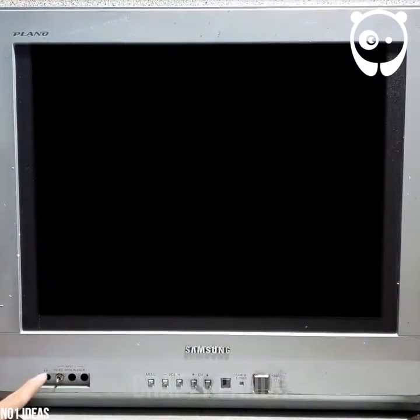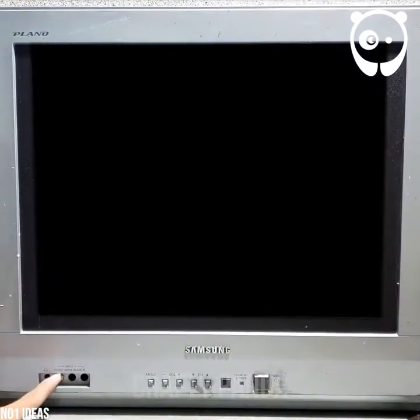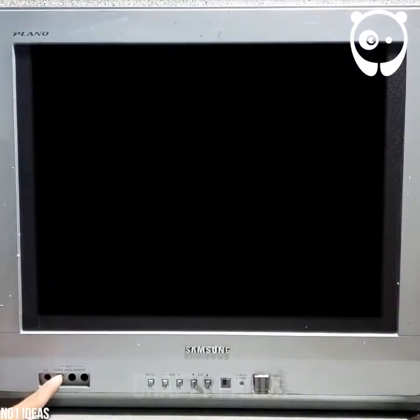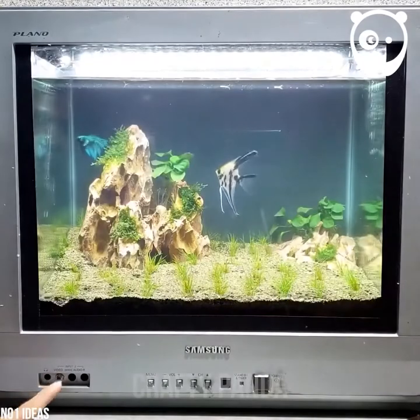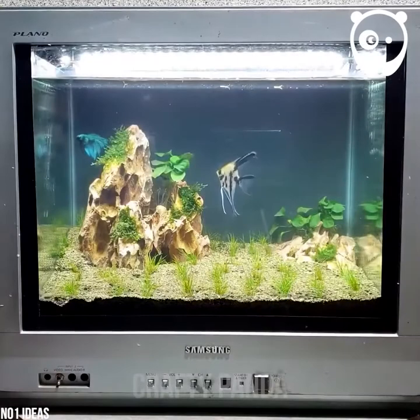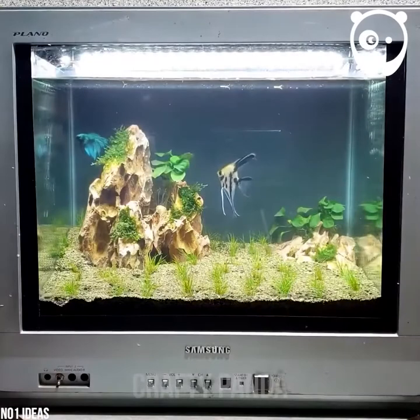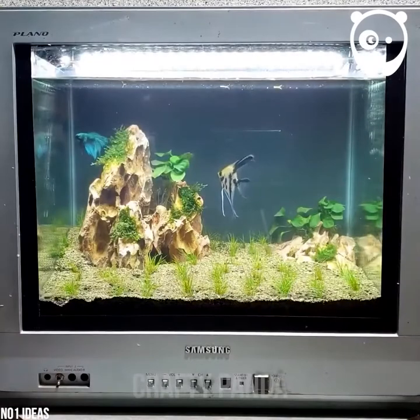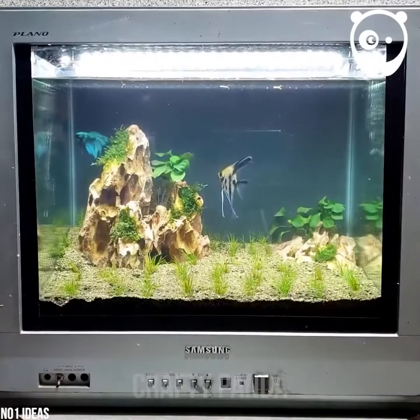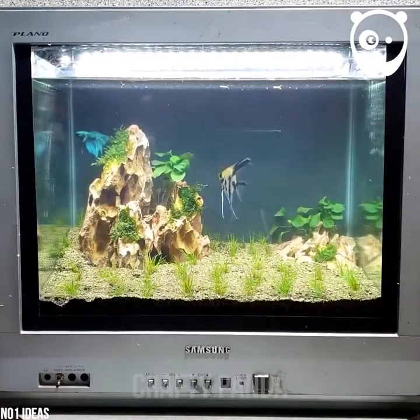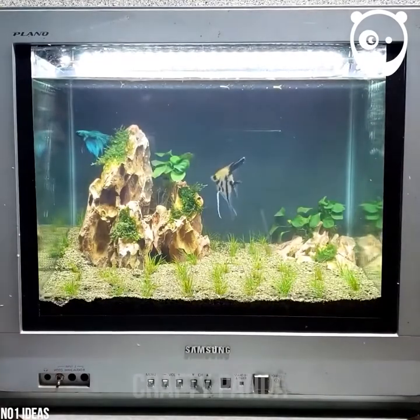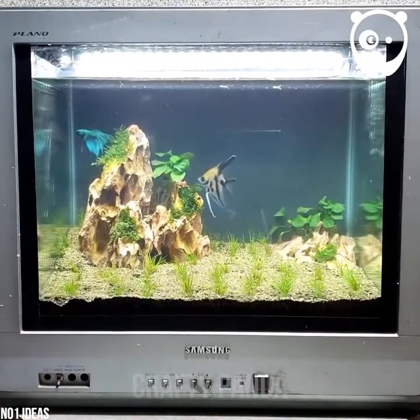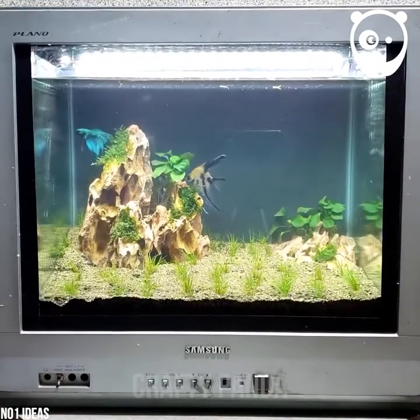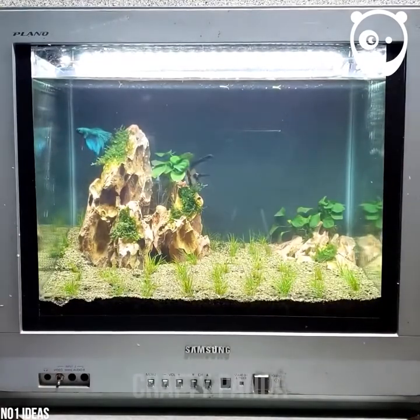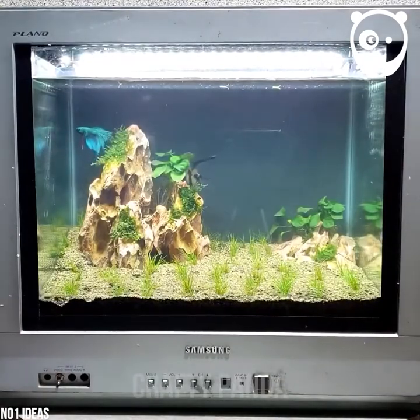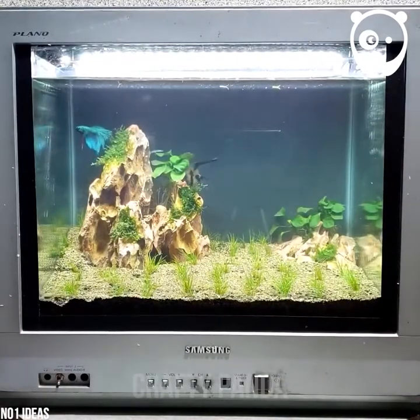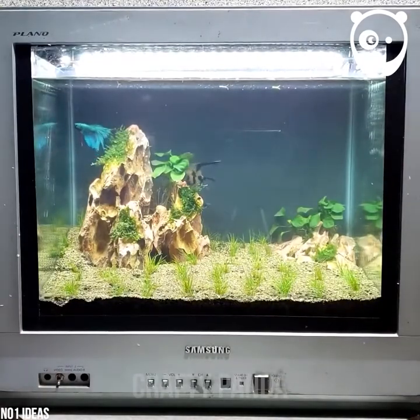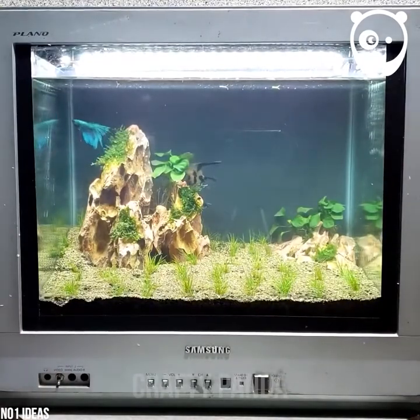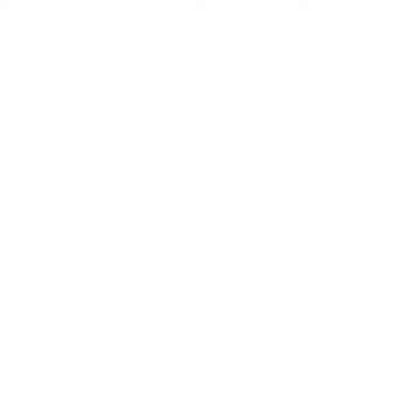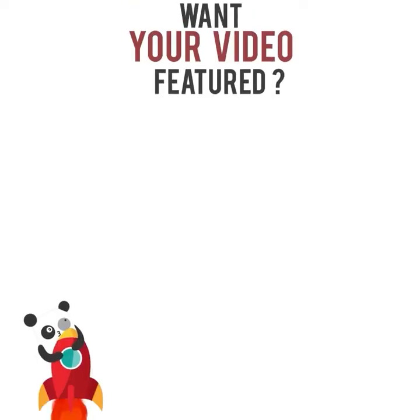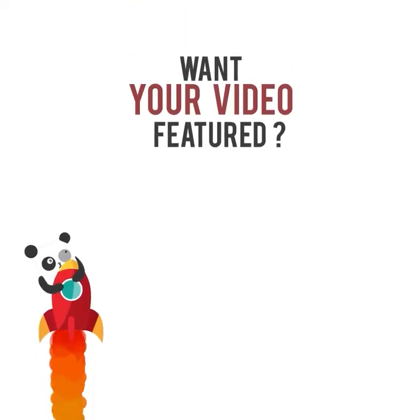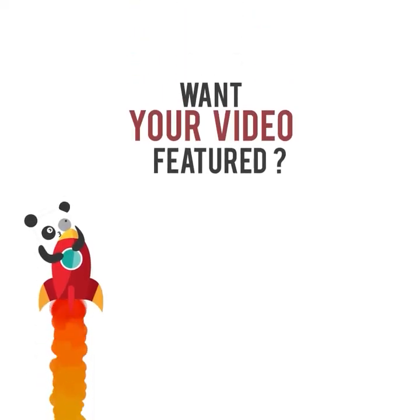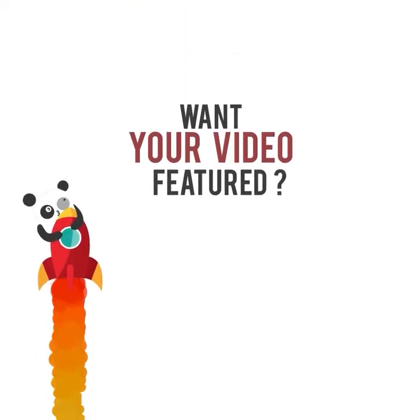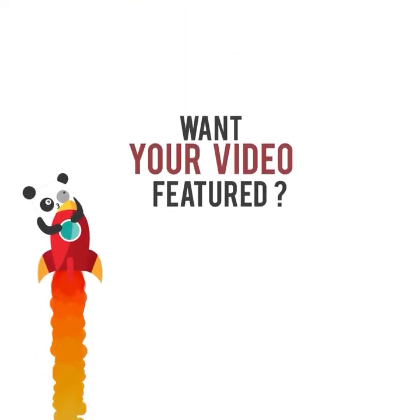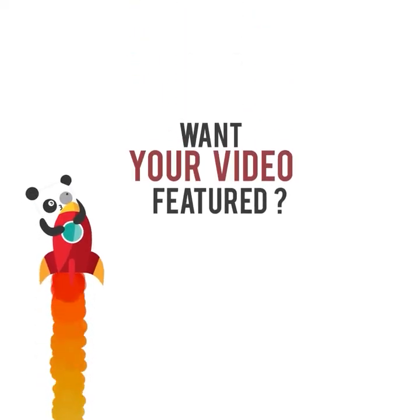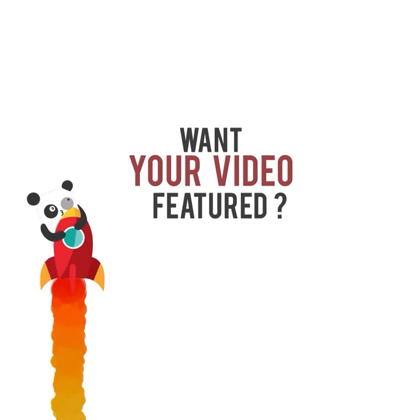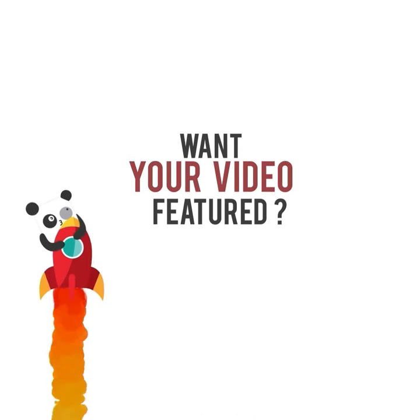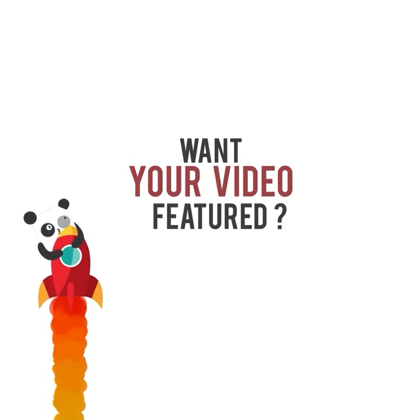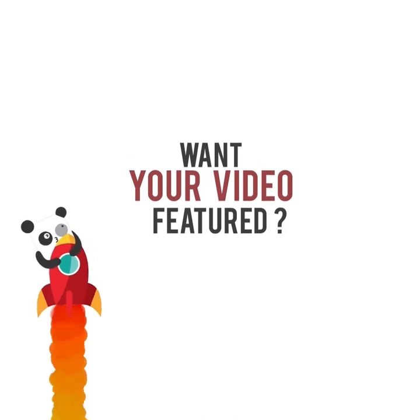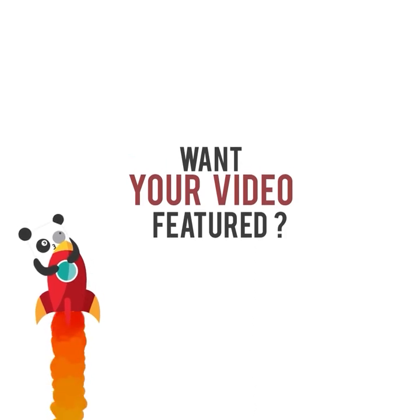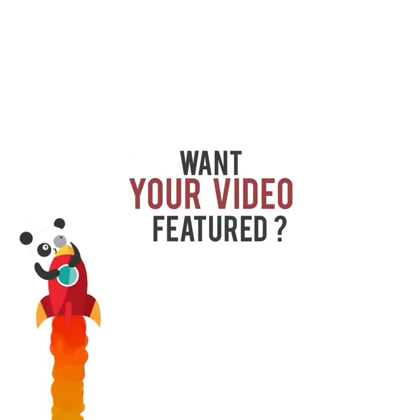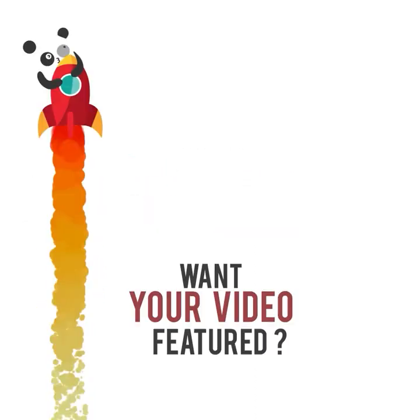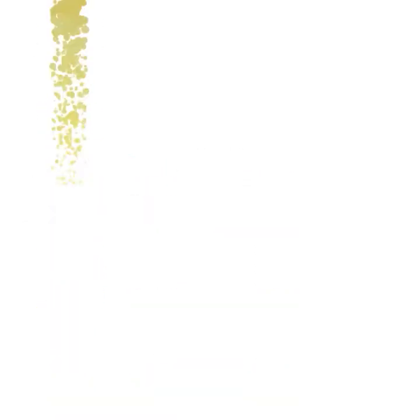Please comment below and like this video. See you in the next video, darling marine pandas.